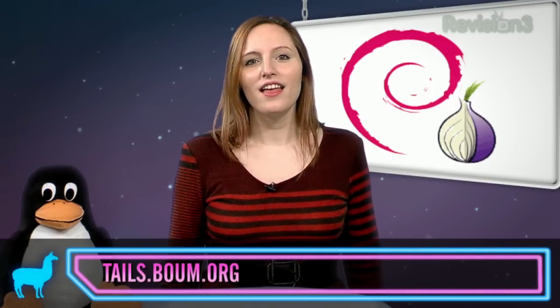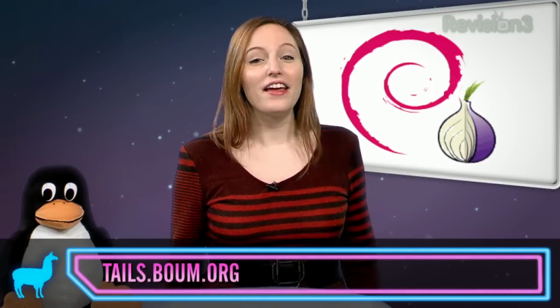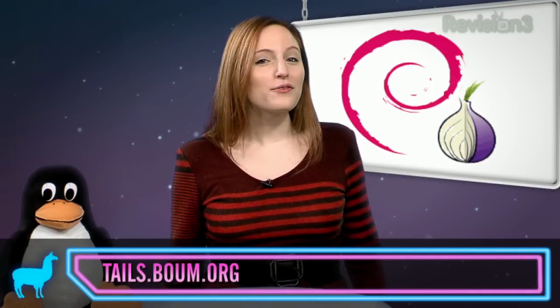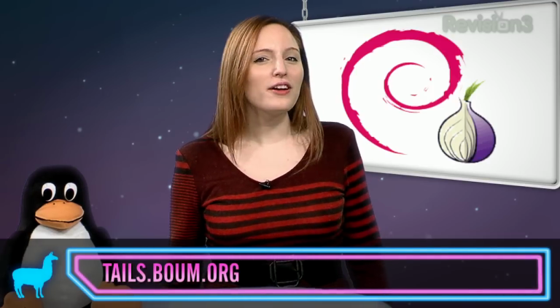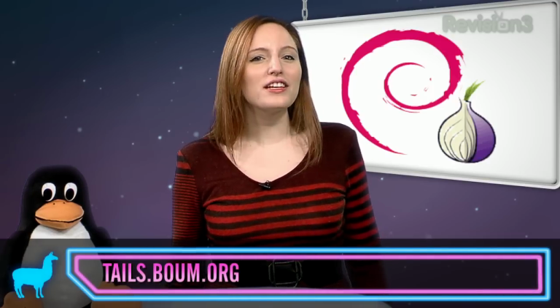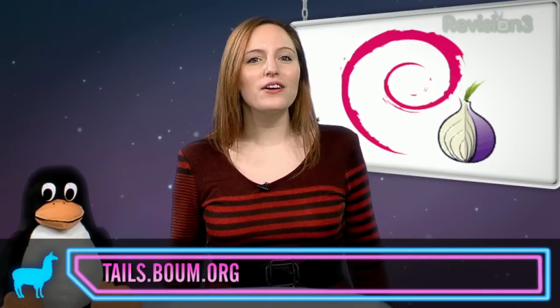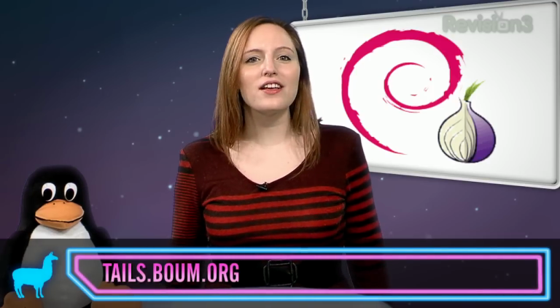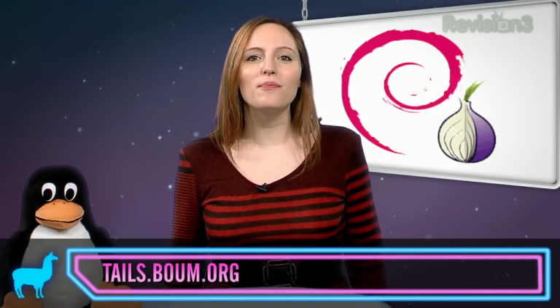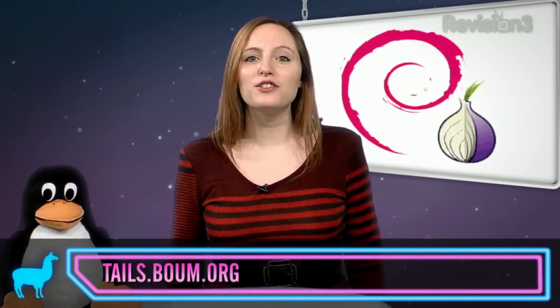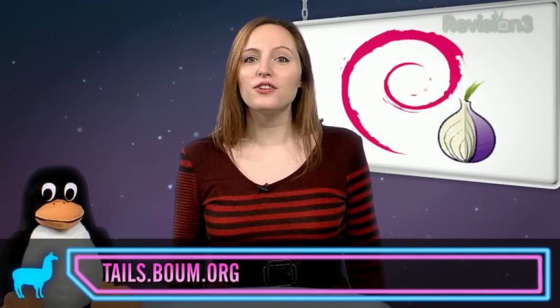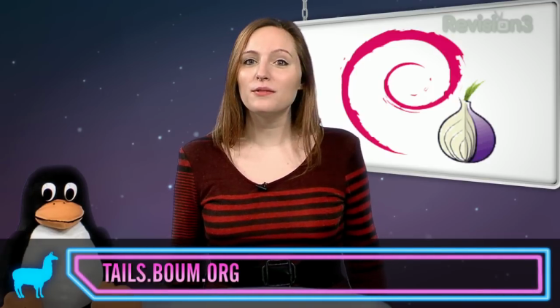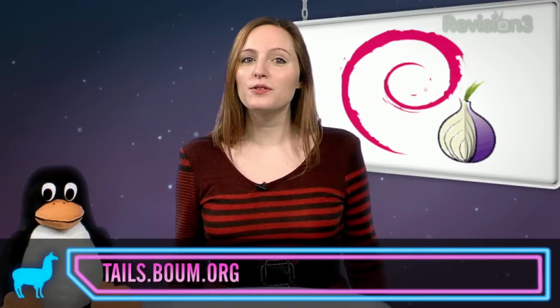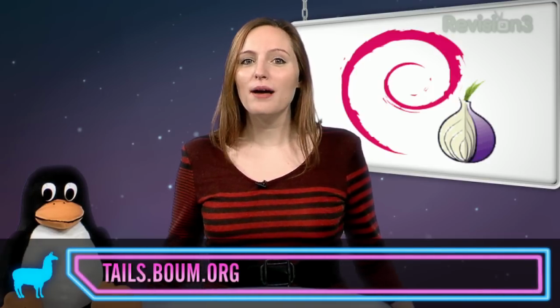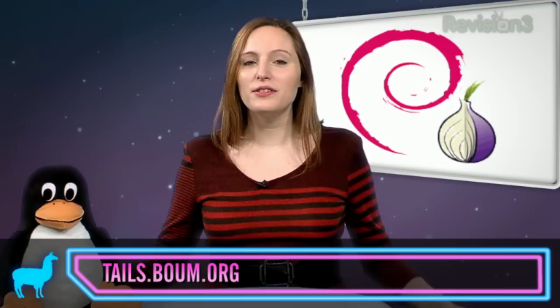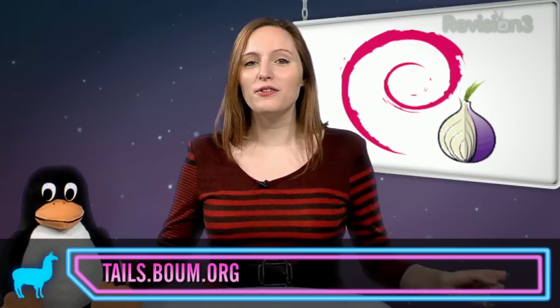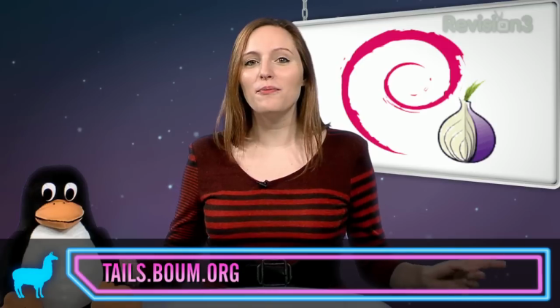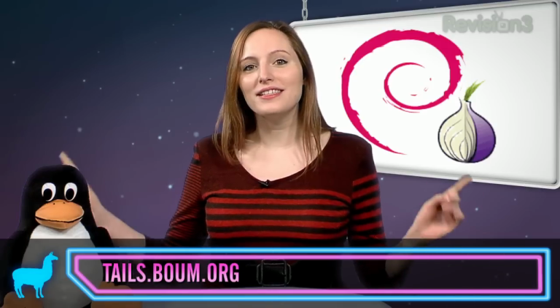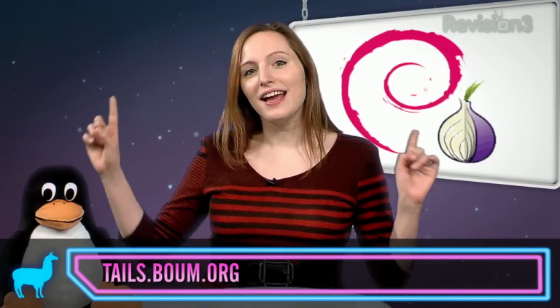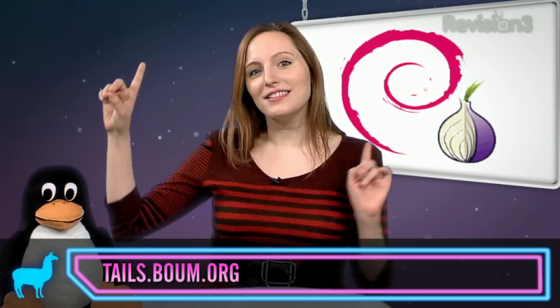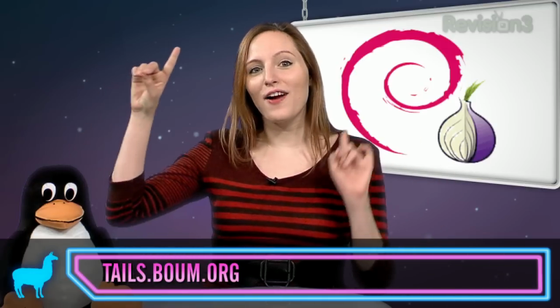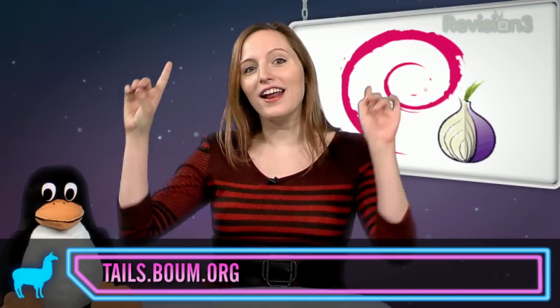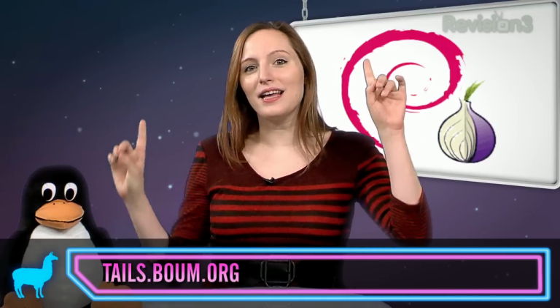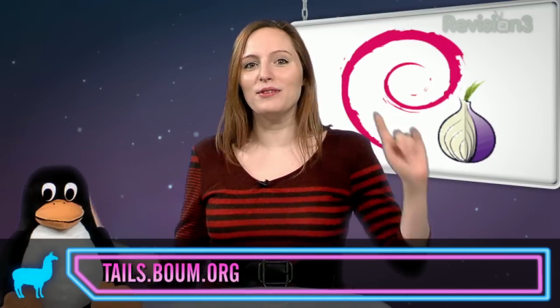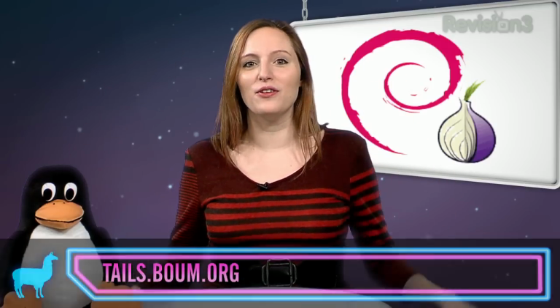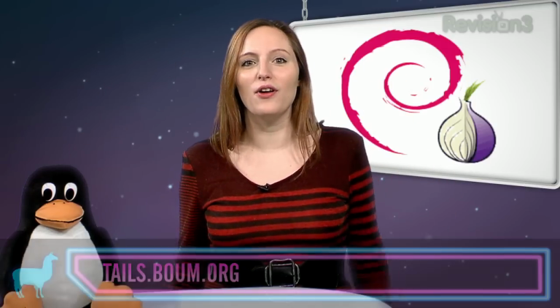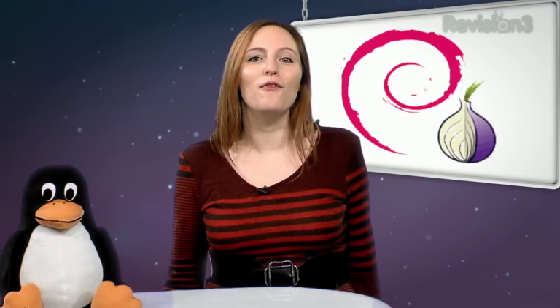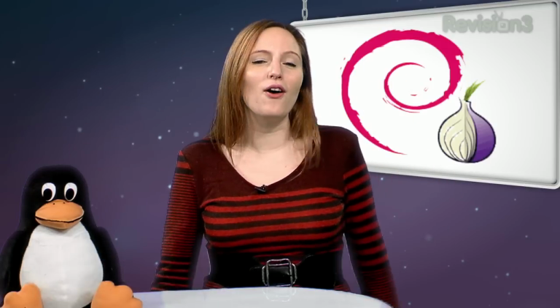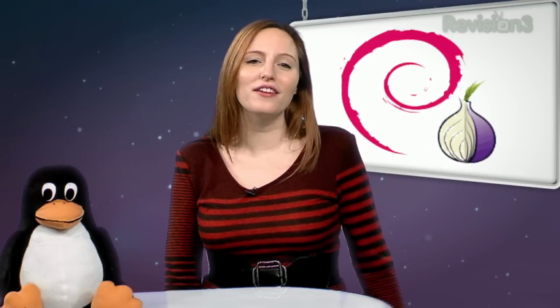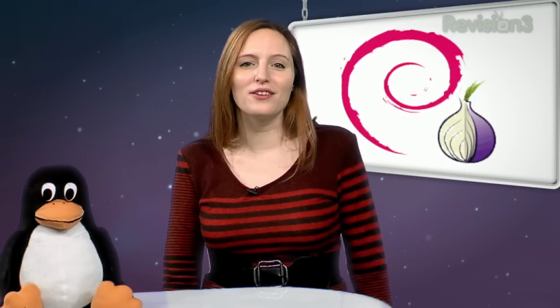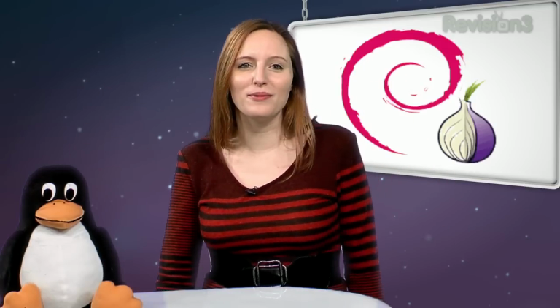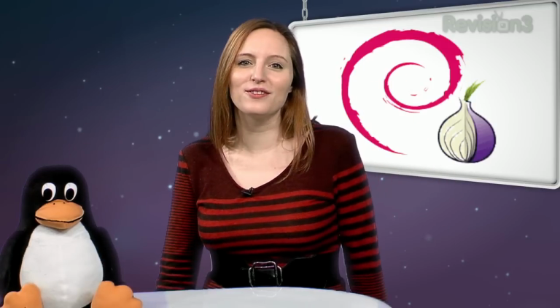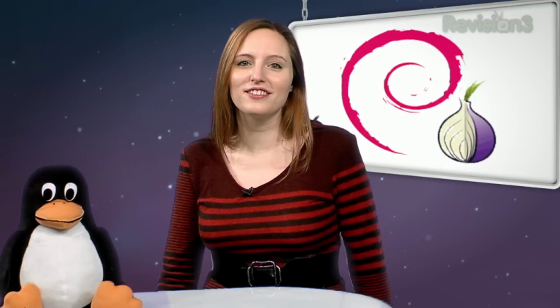Thanks for watching OS Alt. Be sure to subscribe so you don't miss next Friday's episode of All Things Open Source.